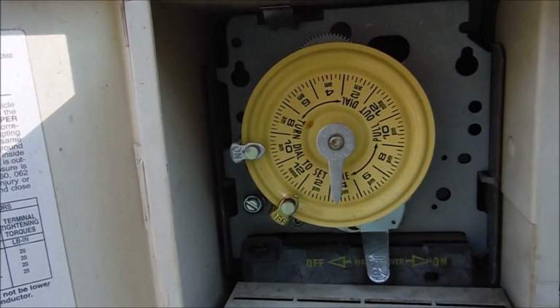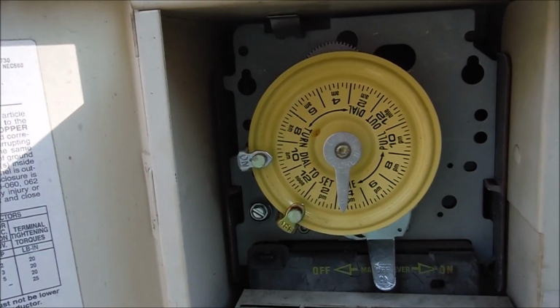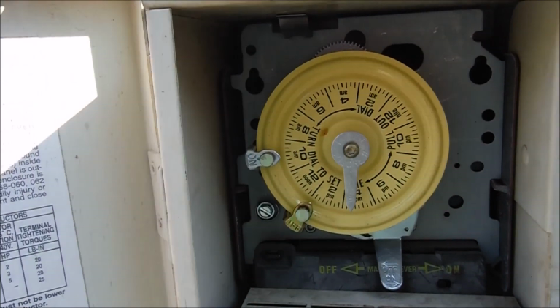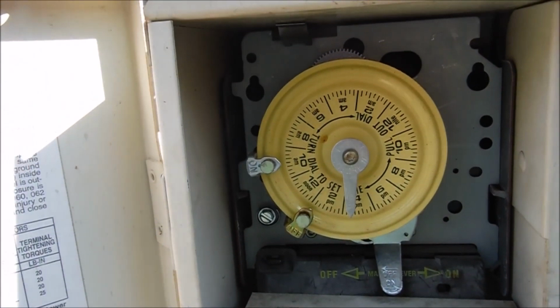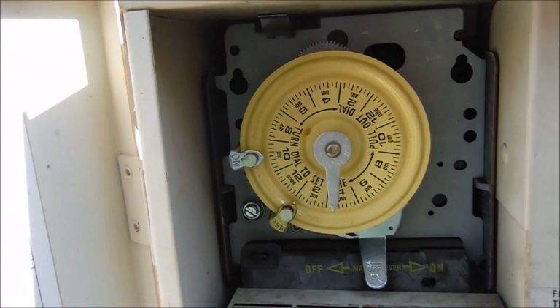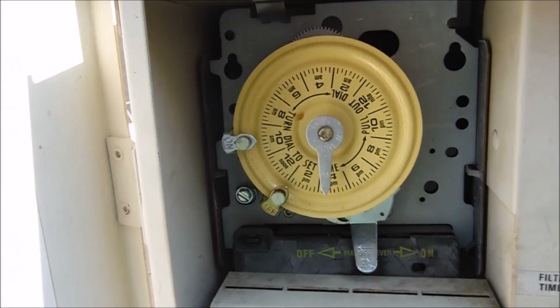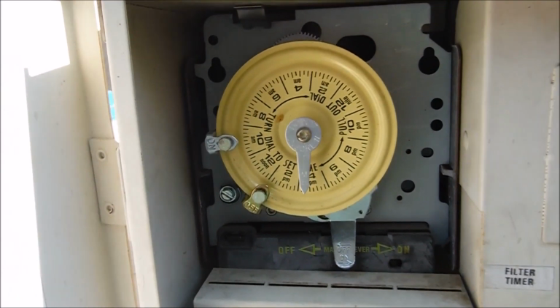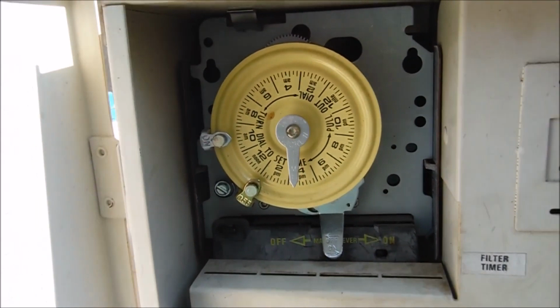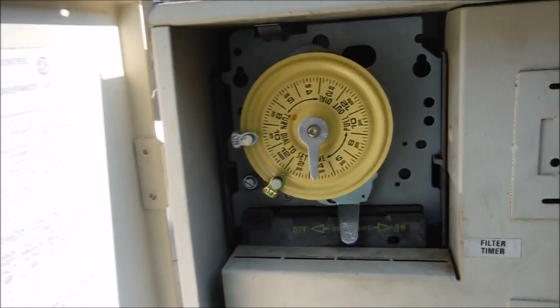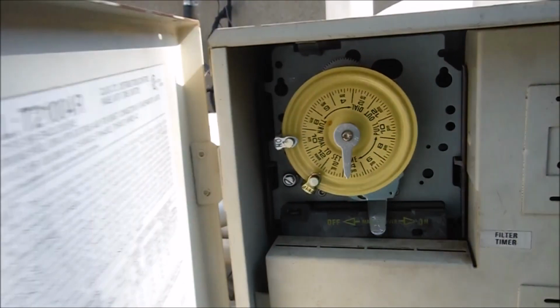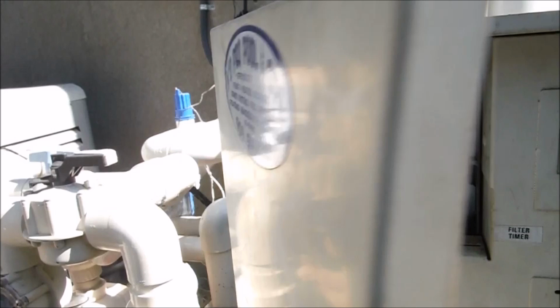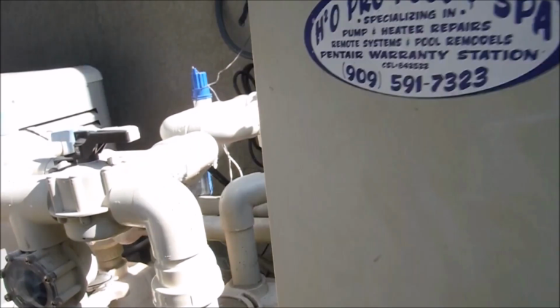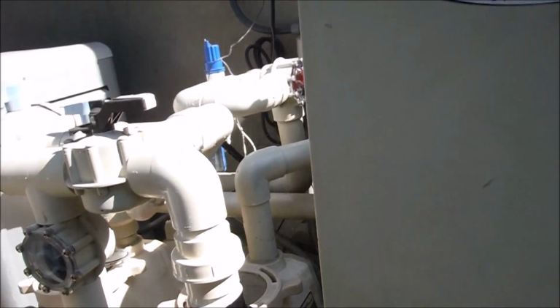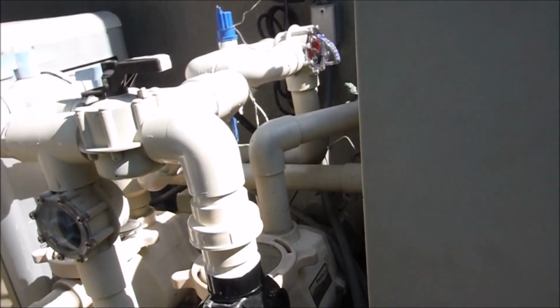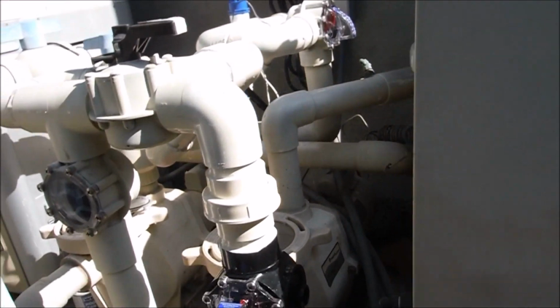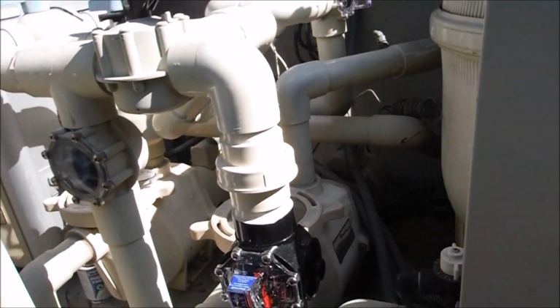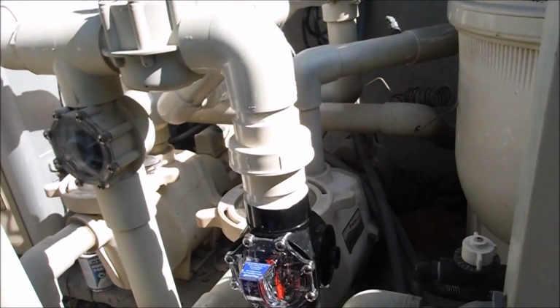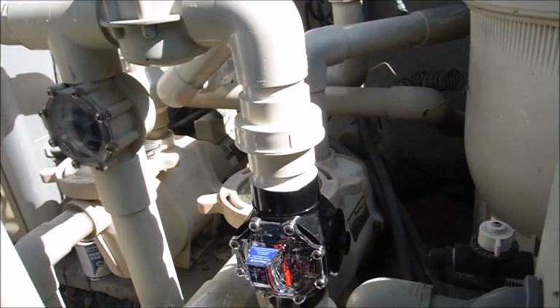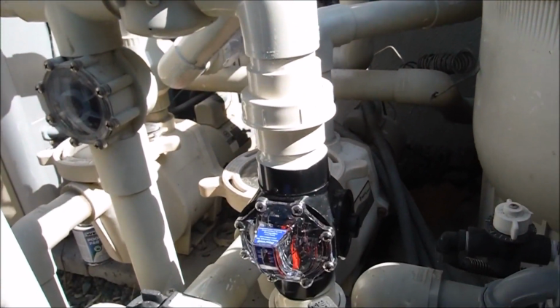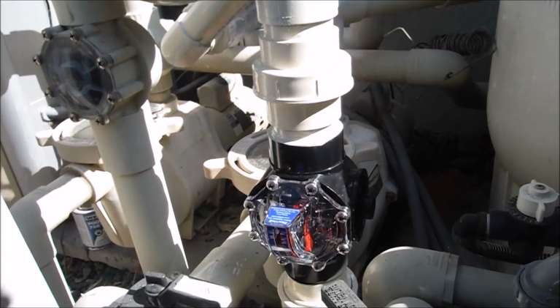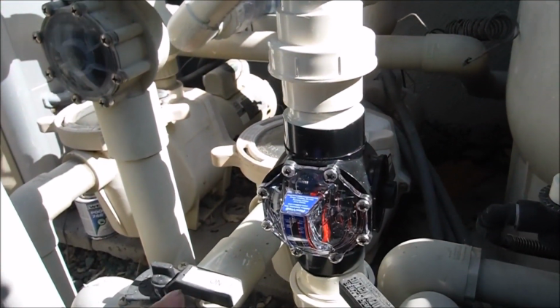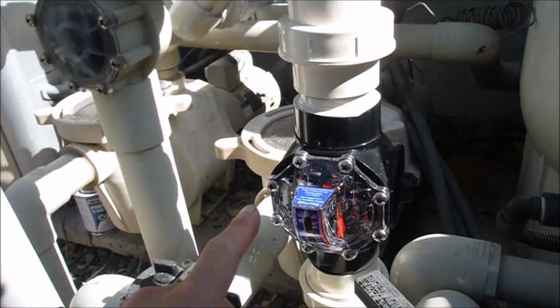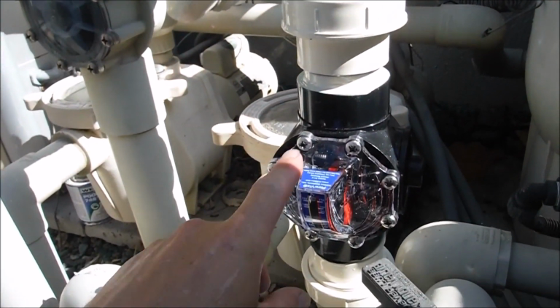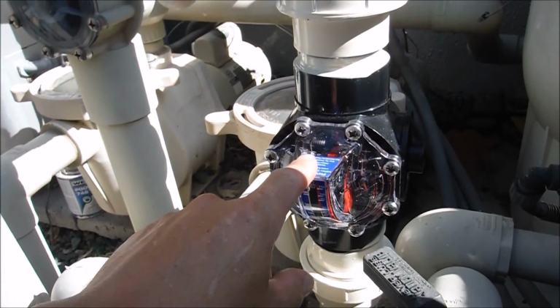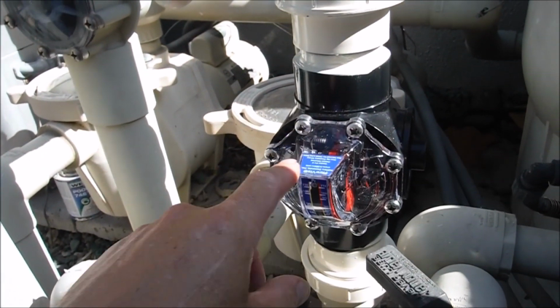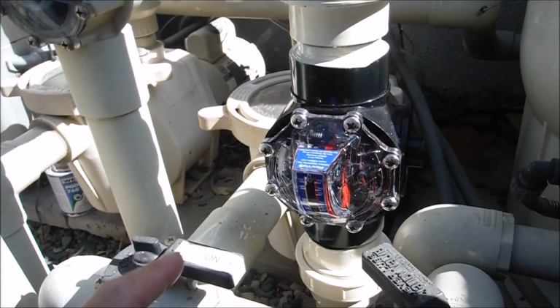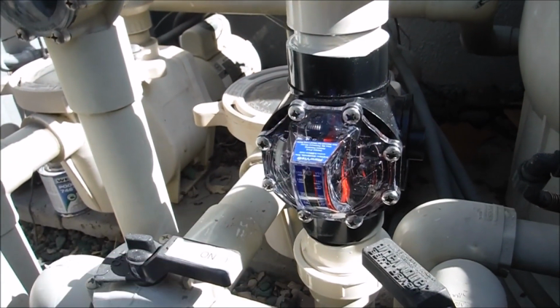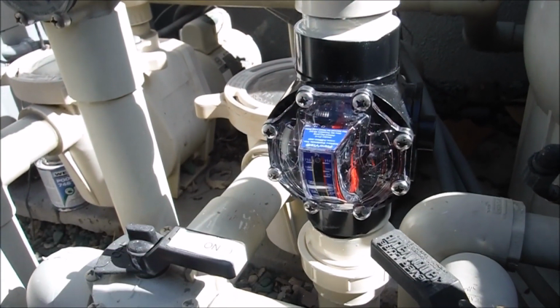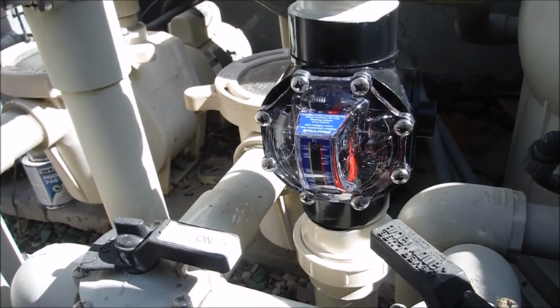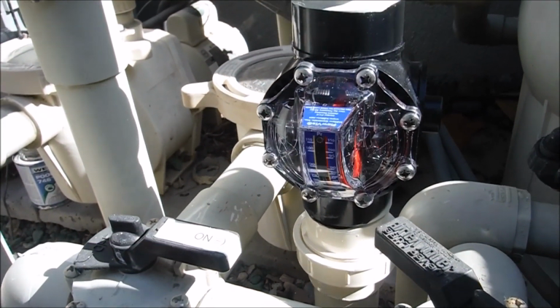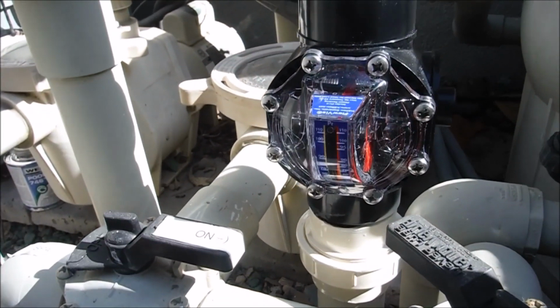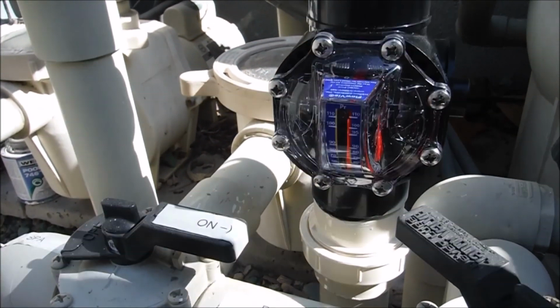You can see how that's going to save you a lot of money — knowing how many gallons per minute are actually moving through your pool so you can set your timer accordingly.